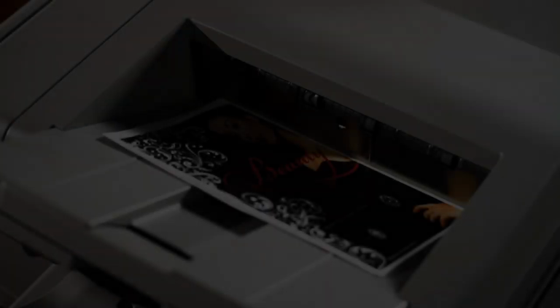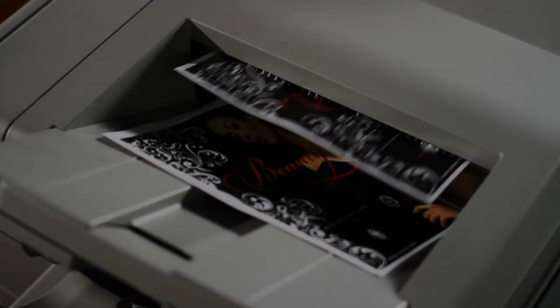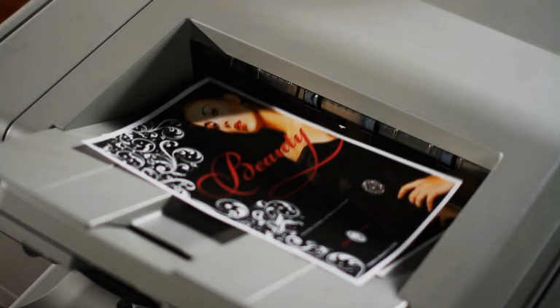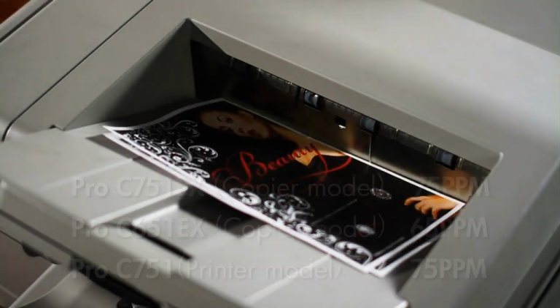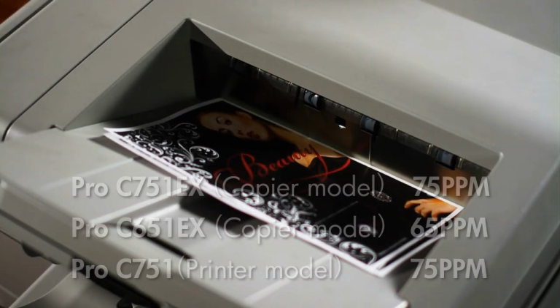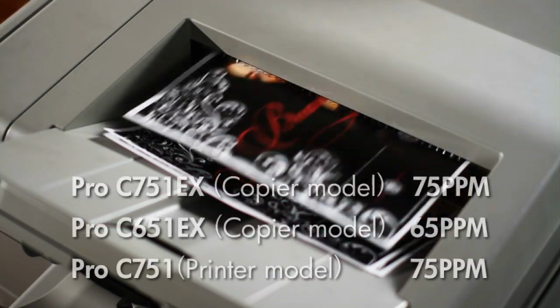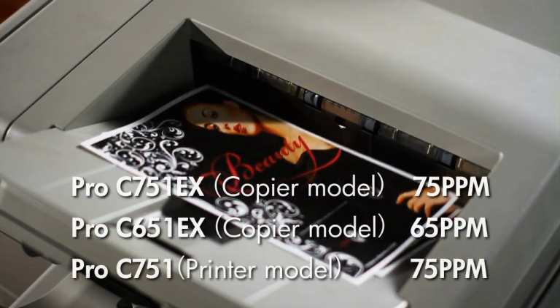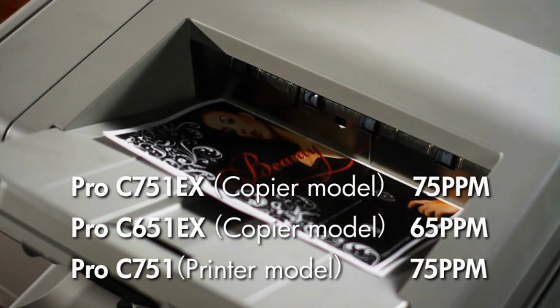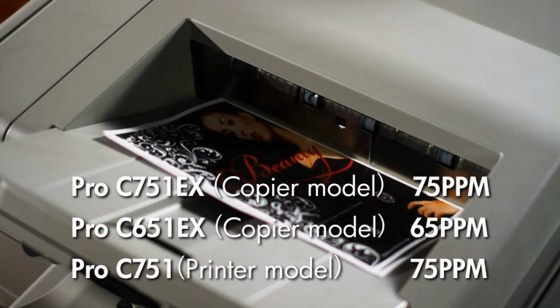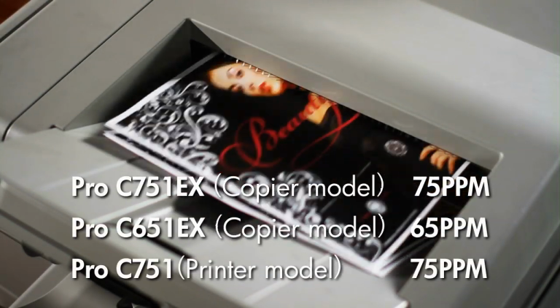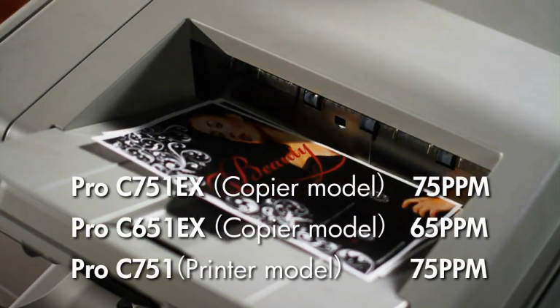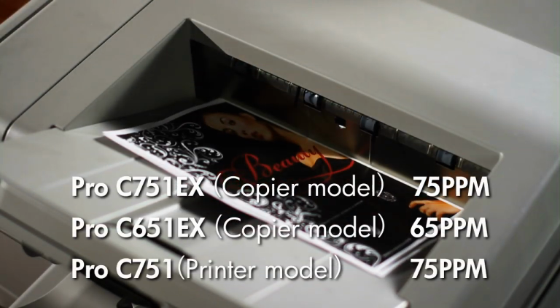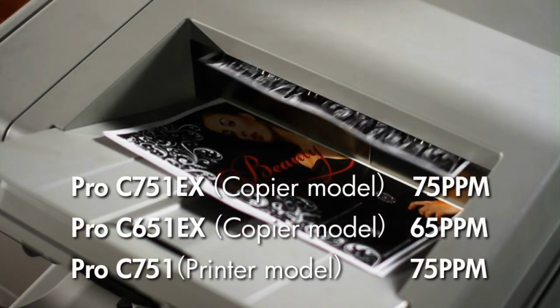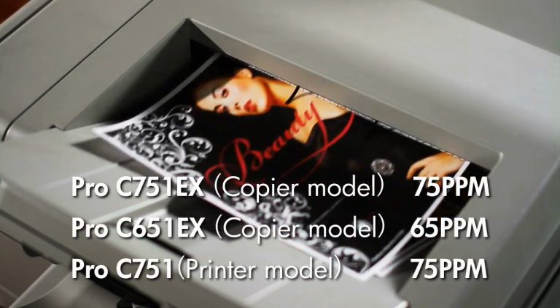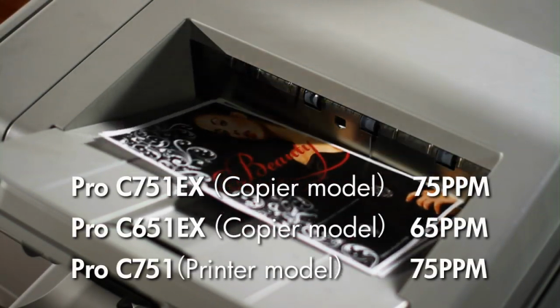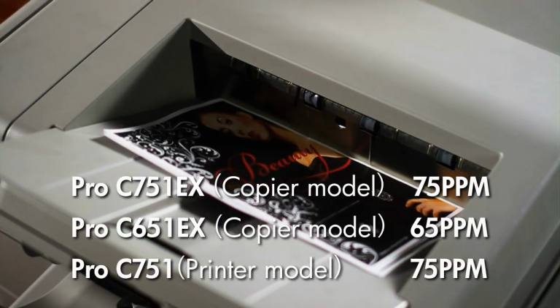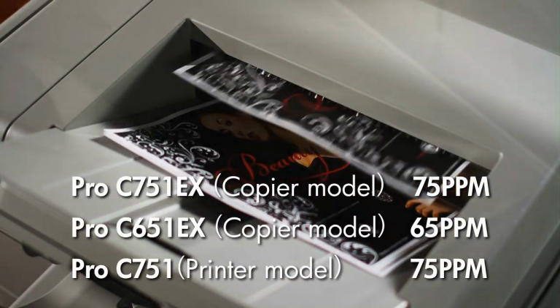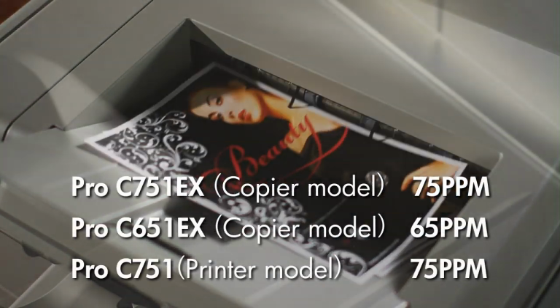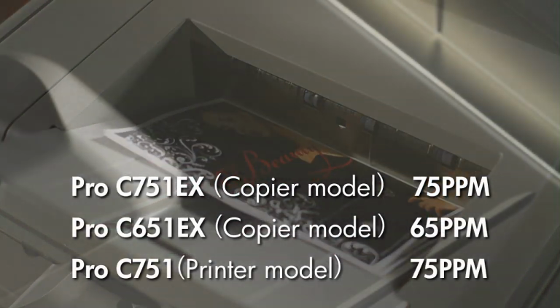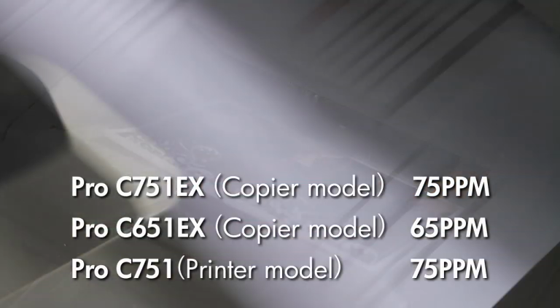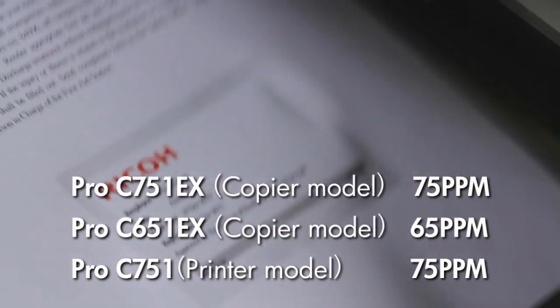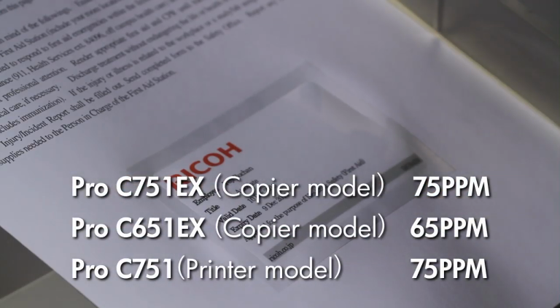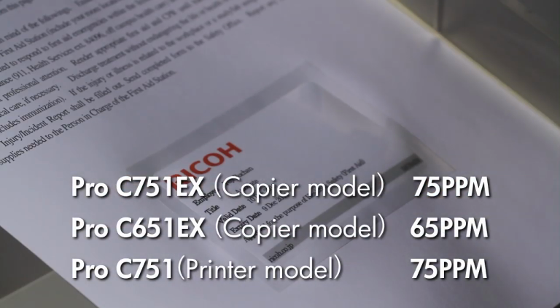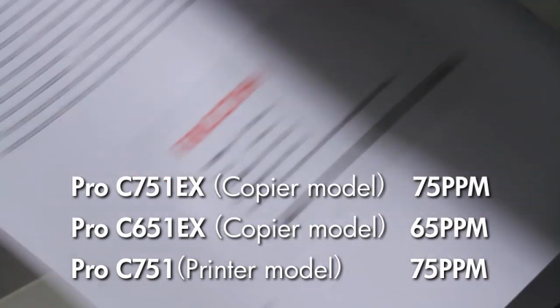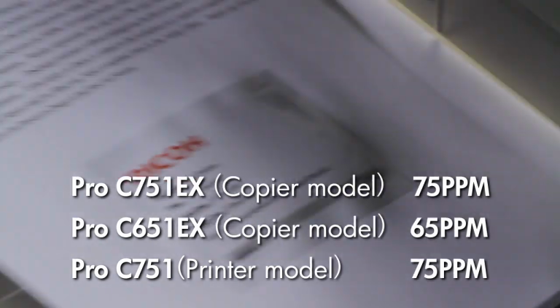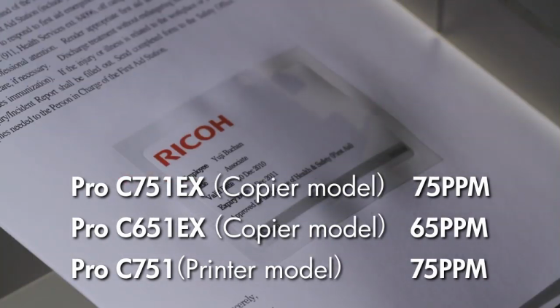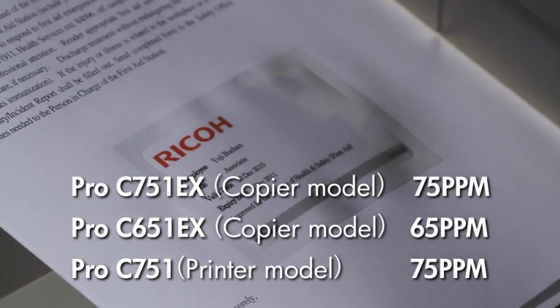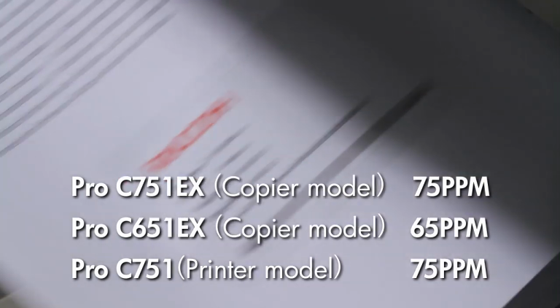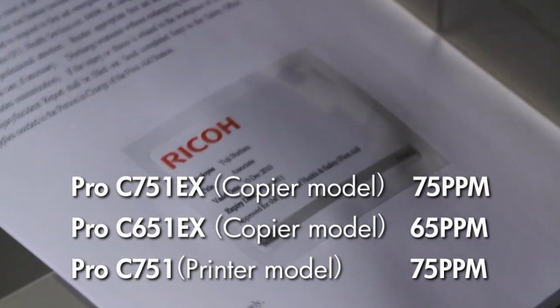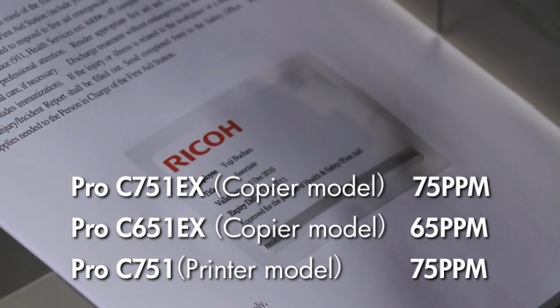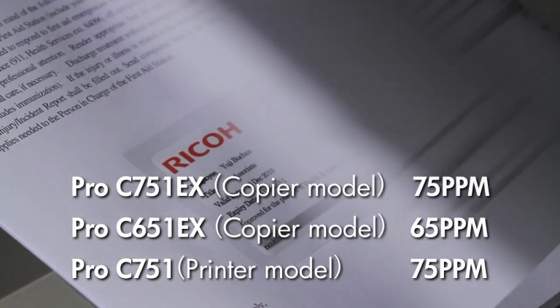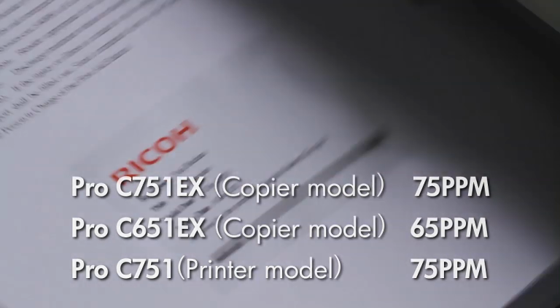The Ricoh Pro C751 series achieves 75 ppm for color and black and white printing.